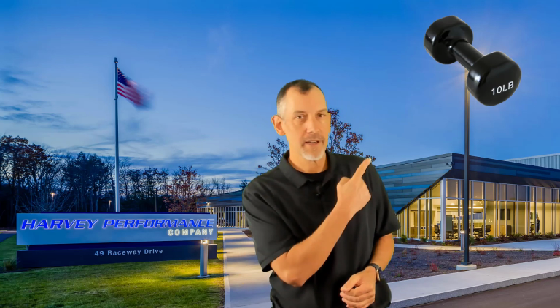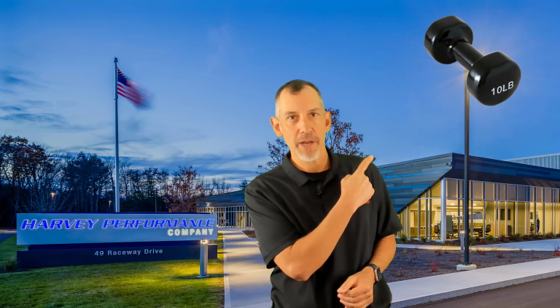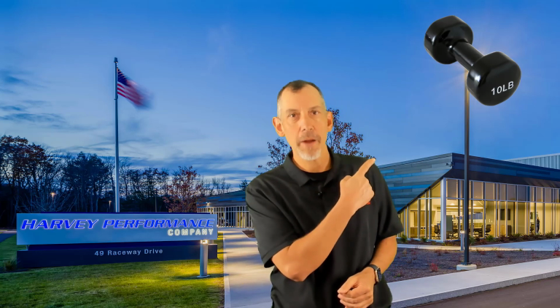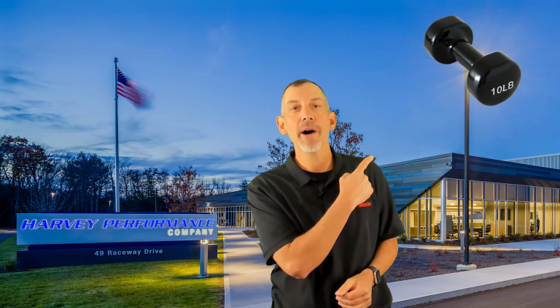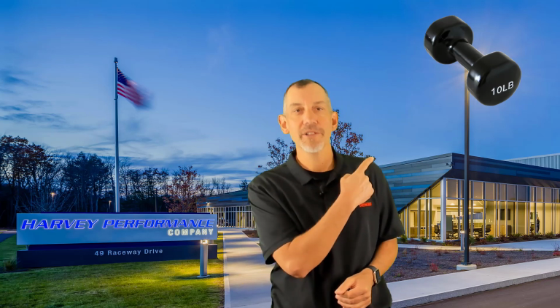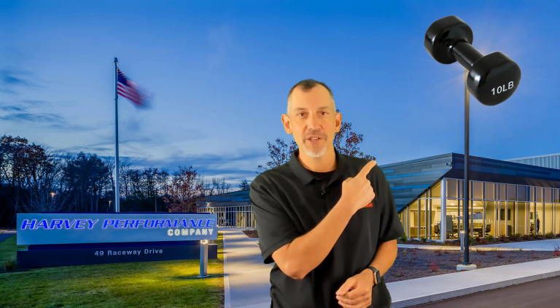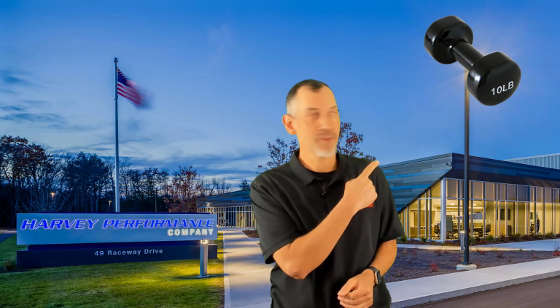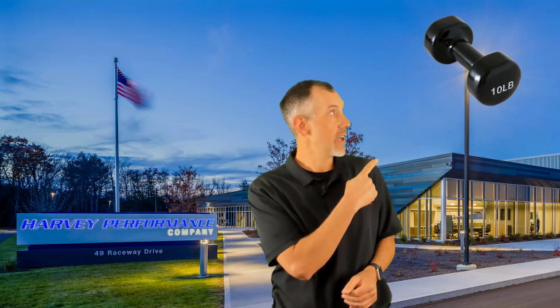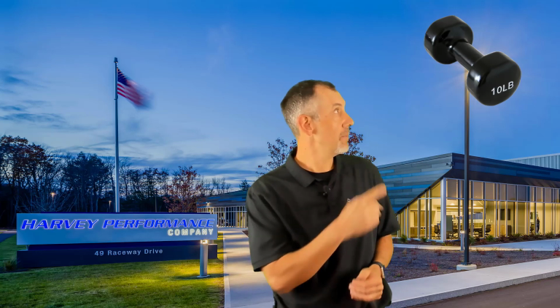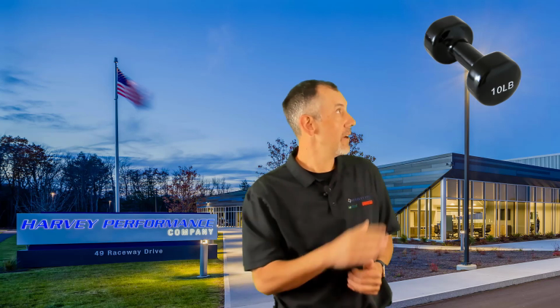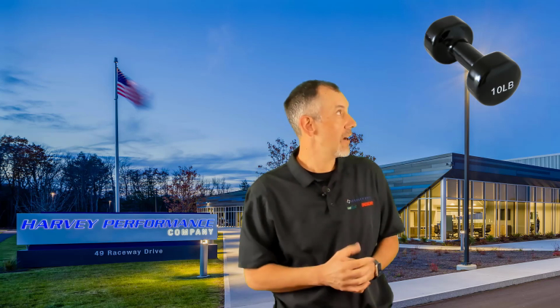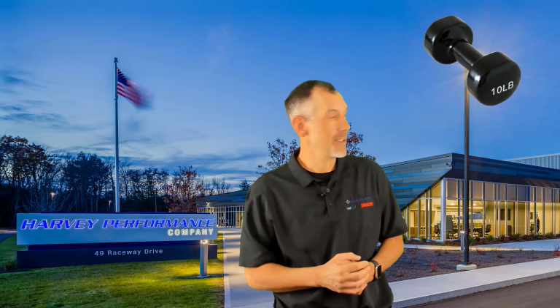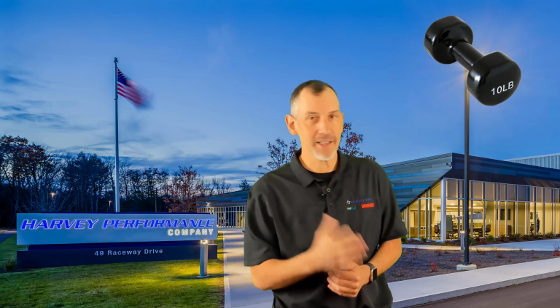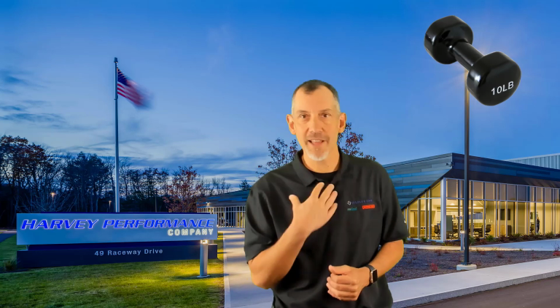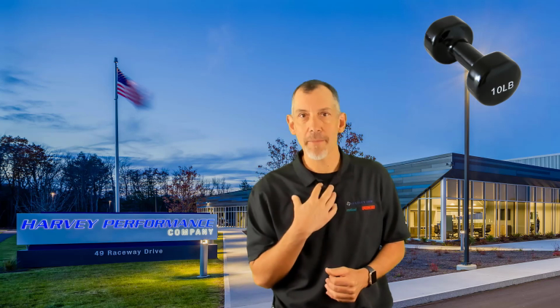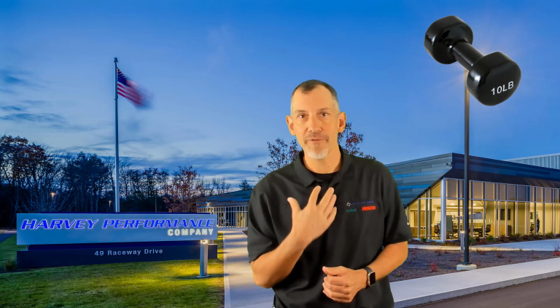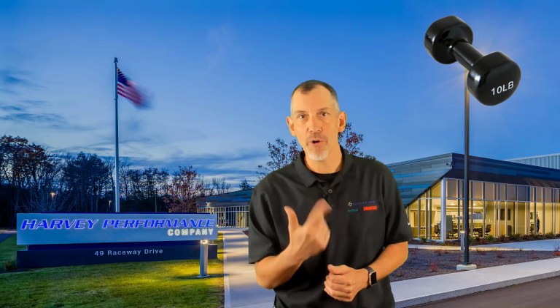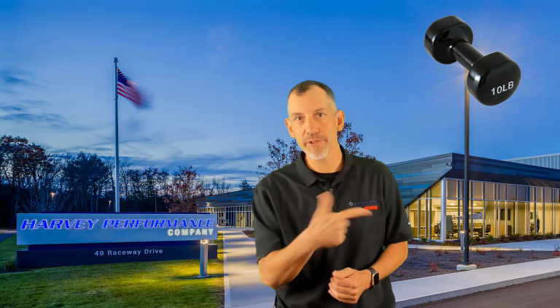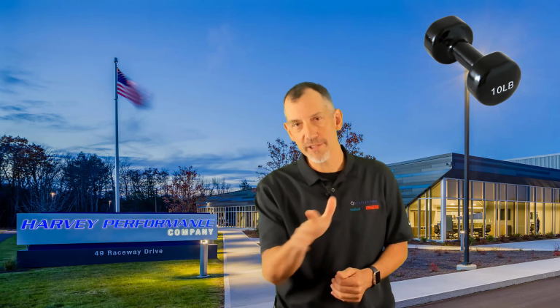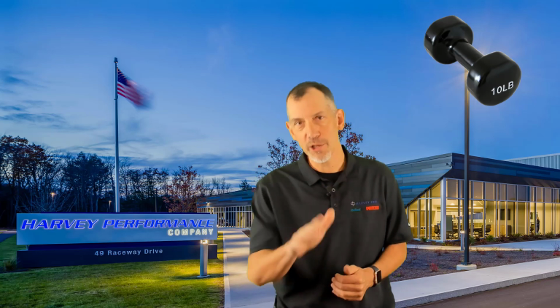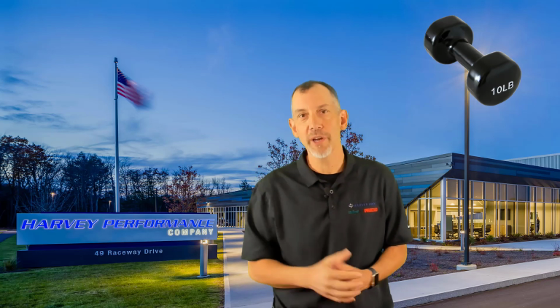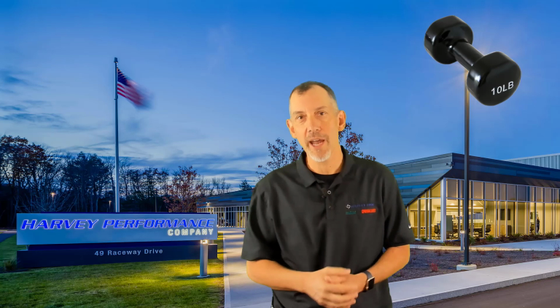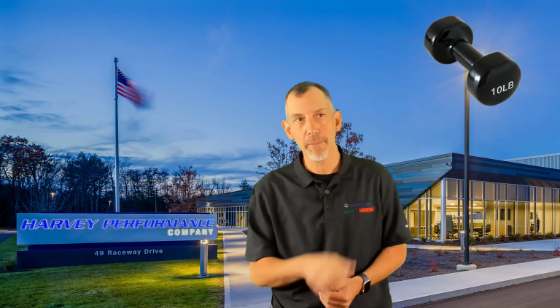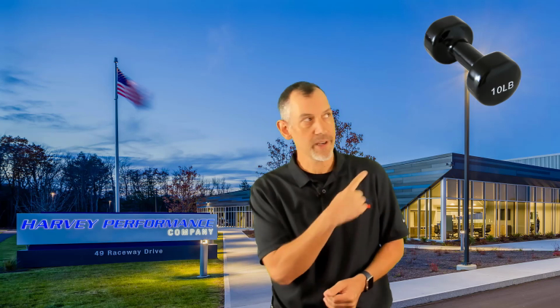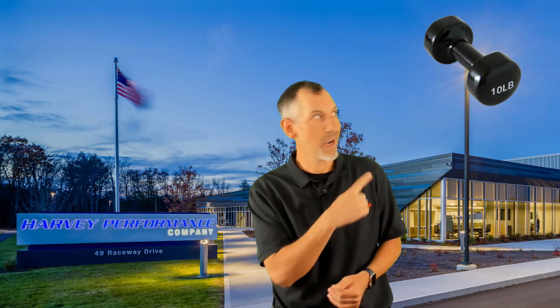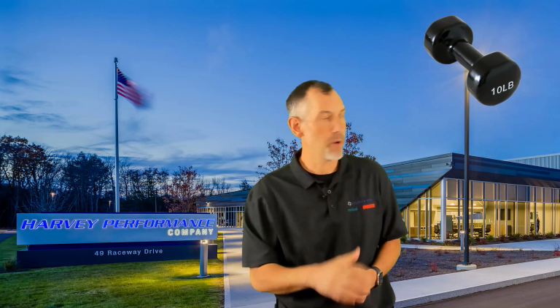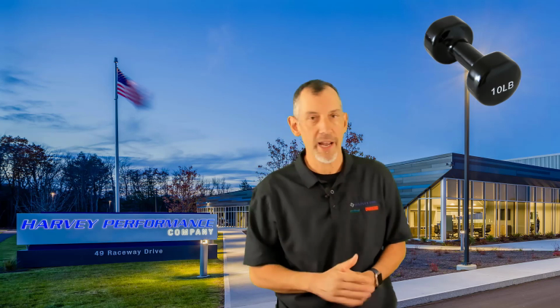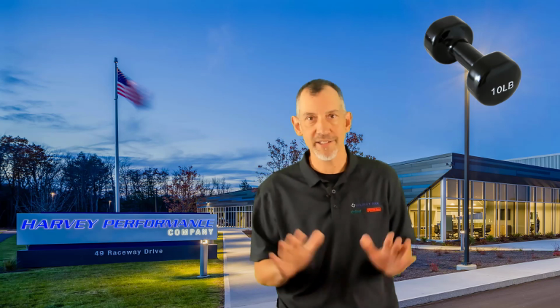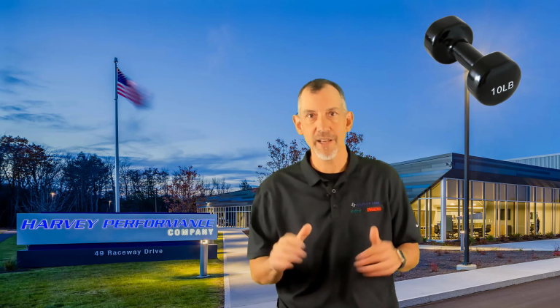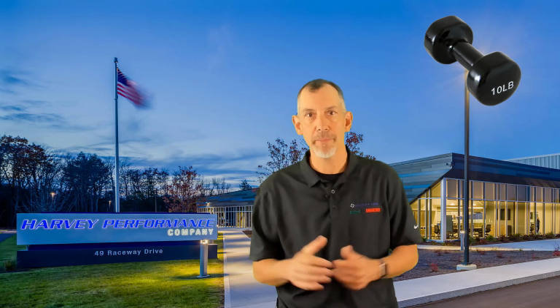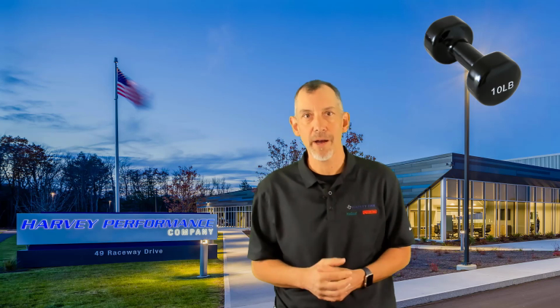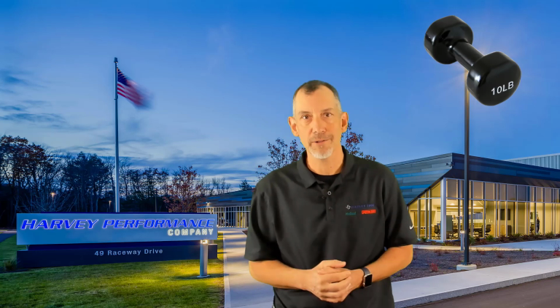I apologize for that up there — it's not my fault. It's a new camera. The camera adds 10 pounds.